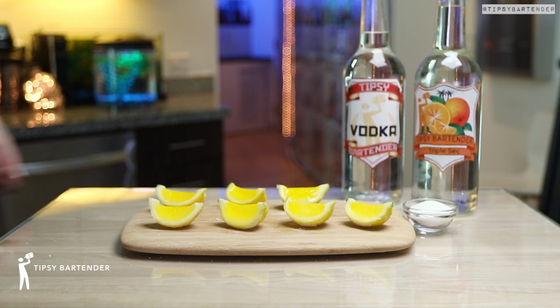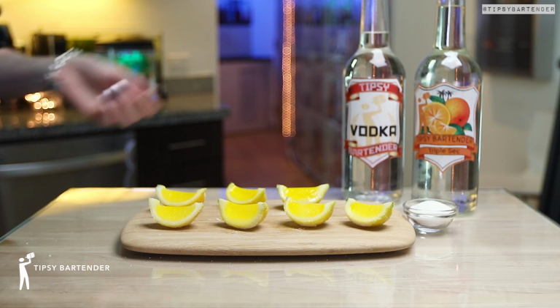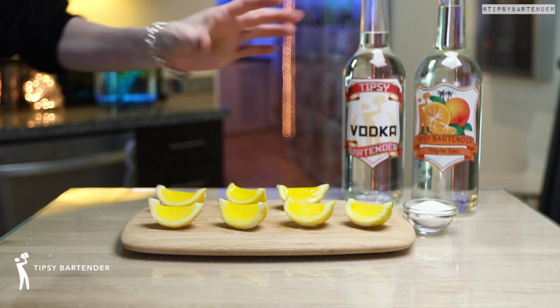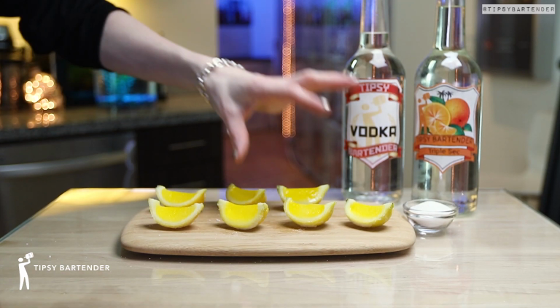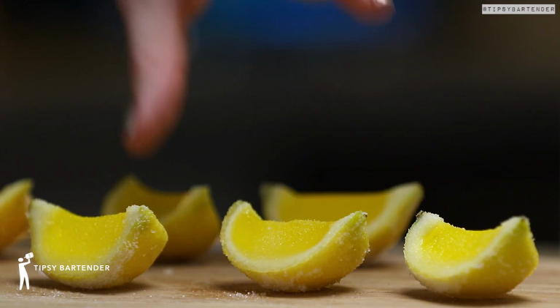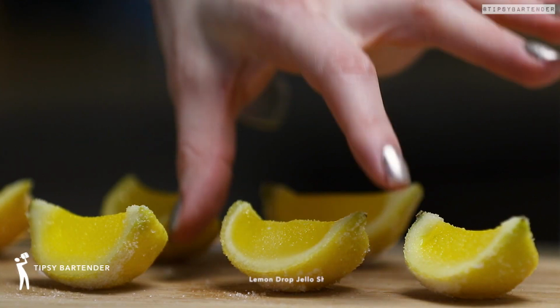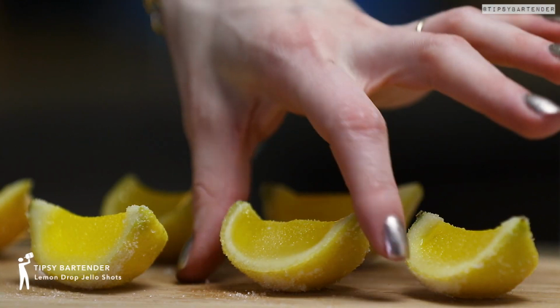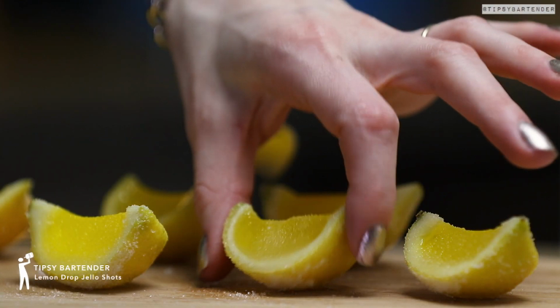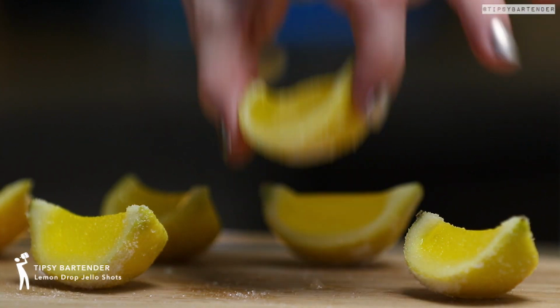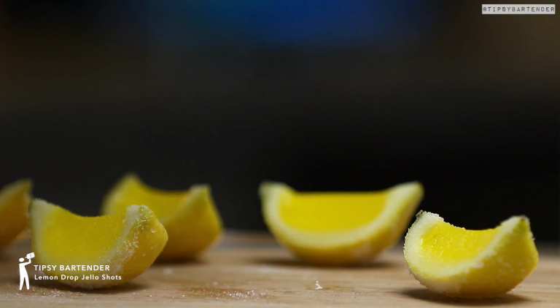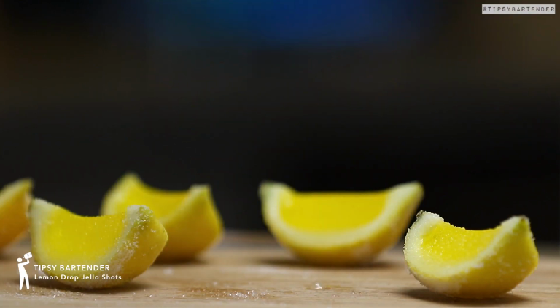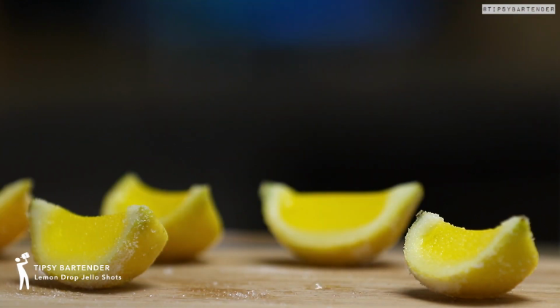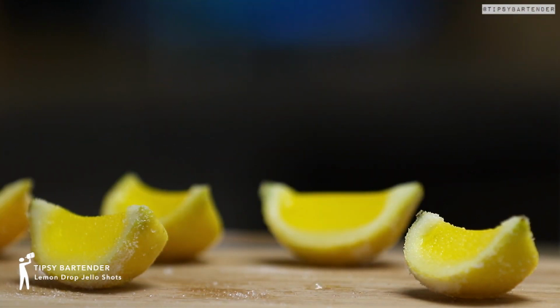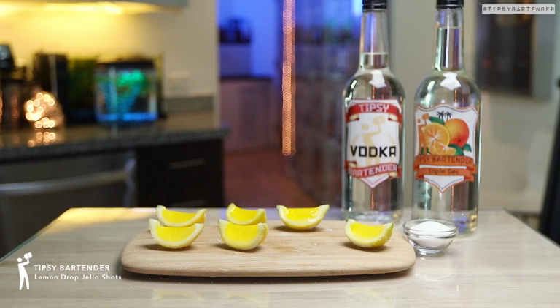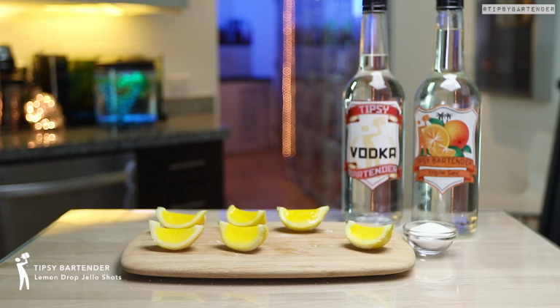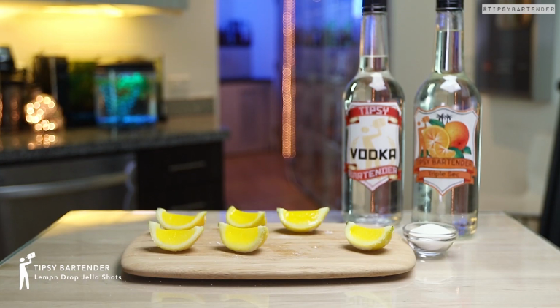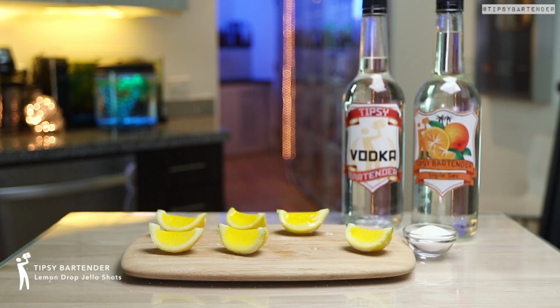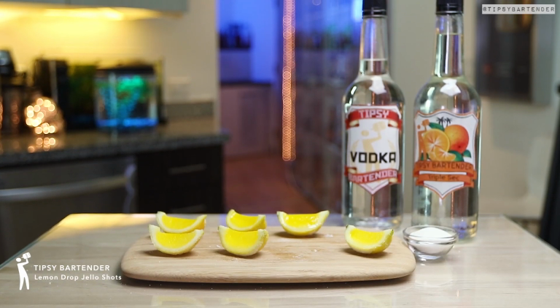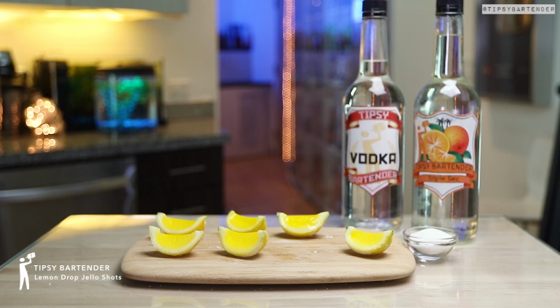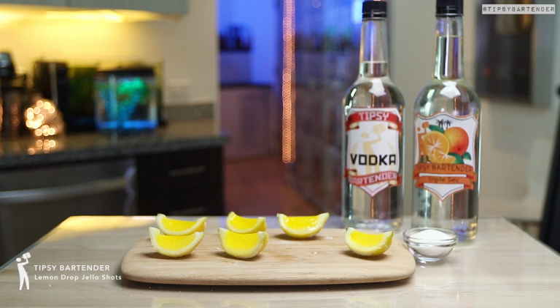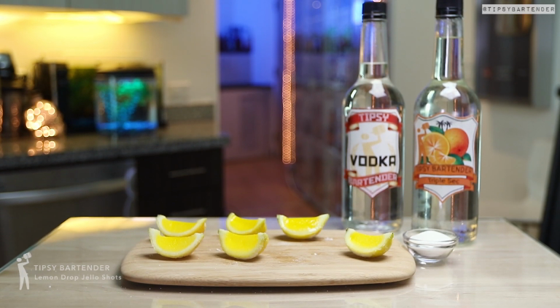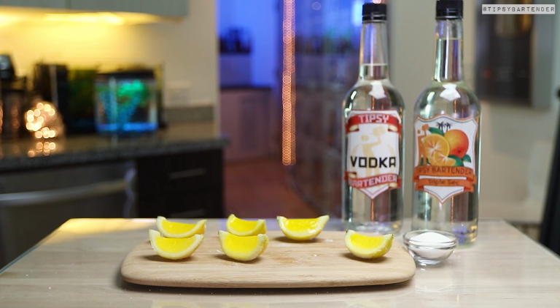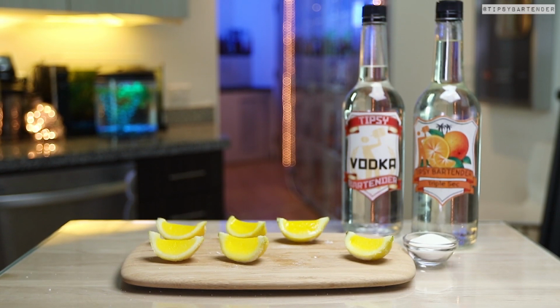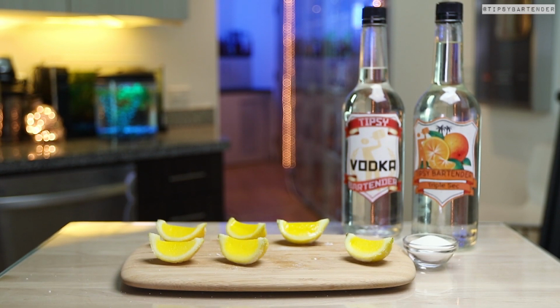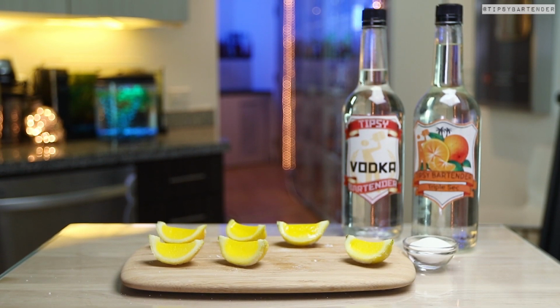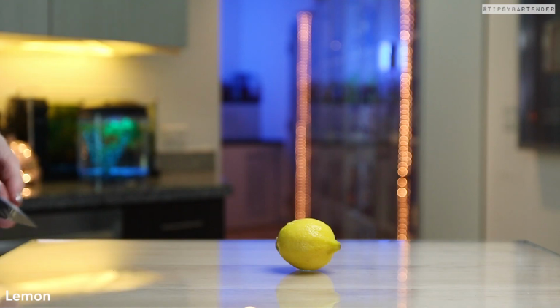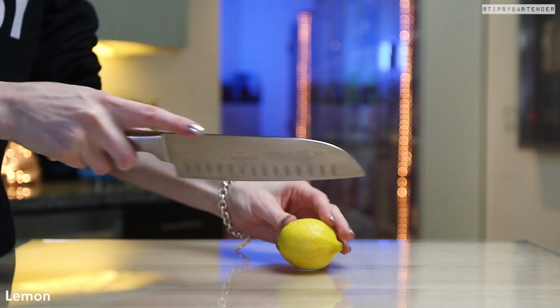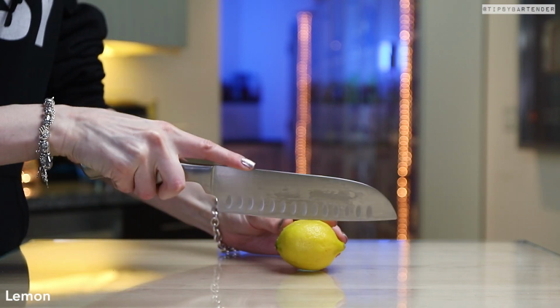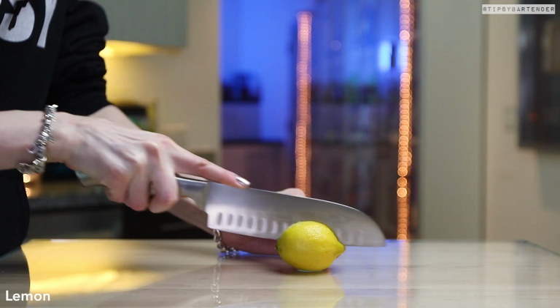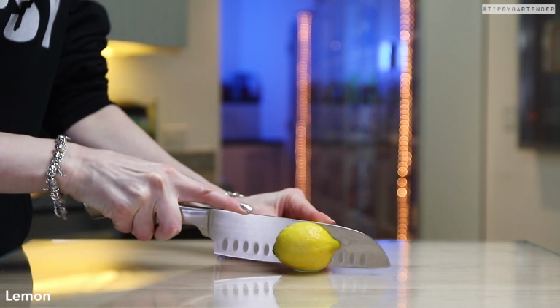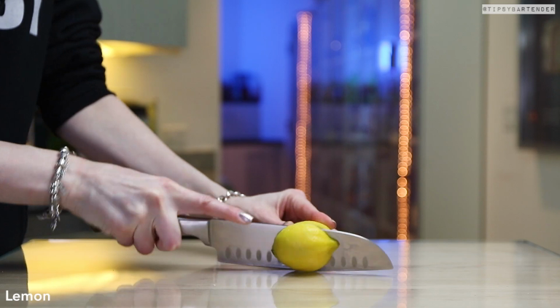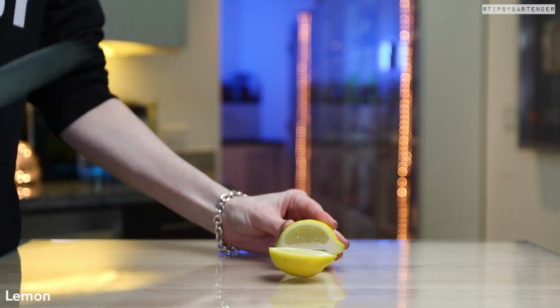These, my friends, are Lemon Drop Jell-O Shots, and these are fun as hell.